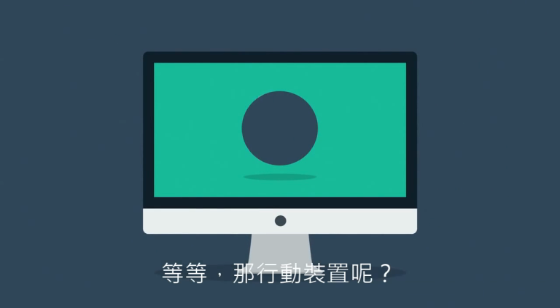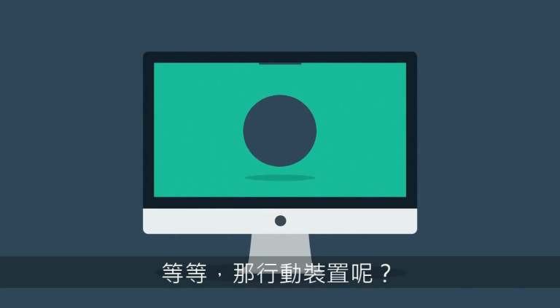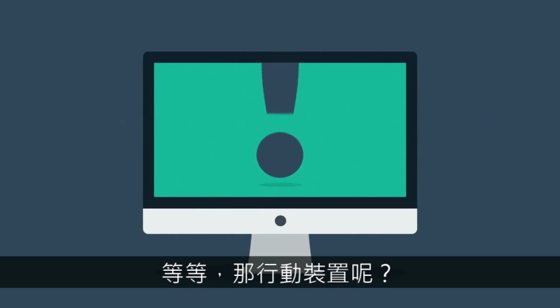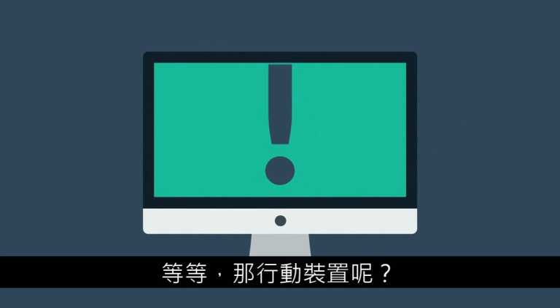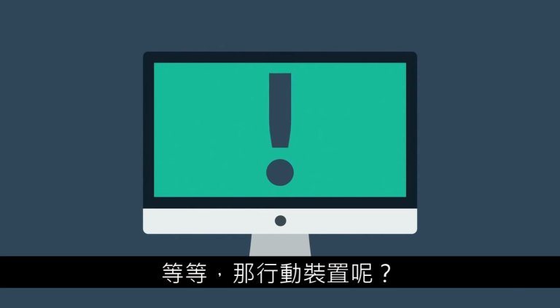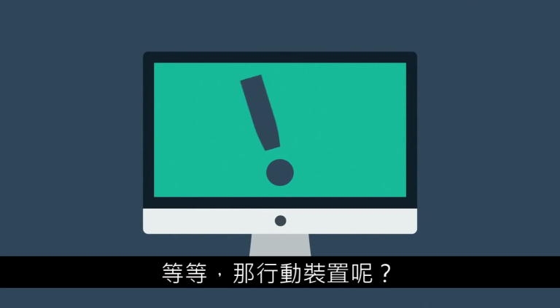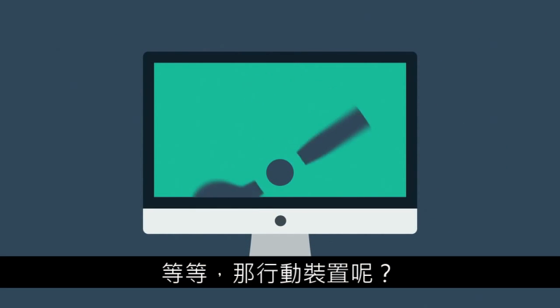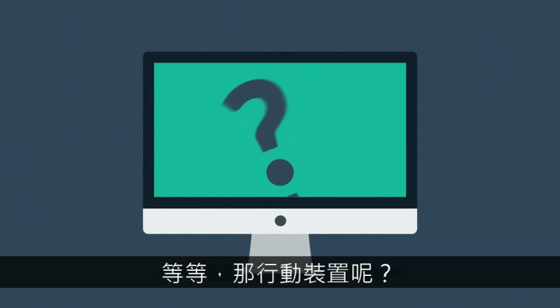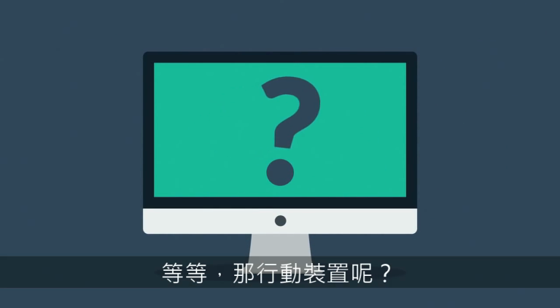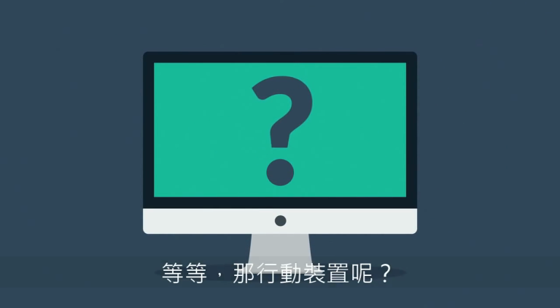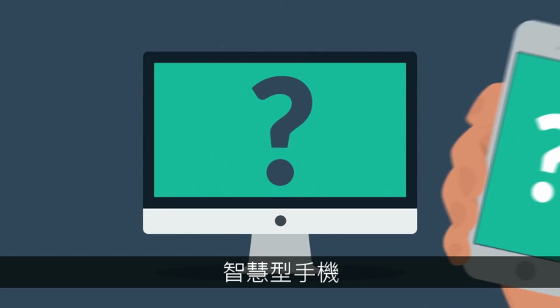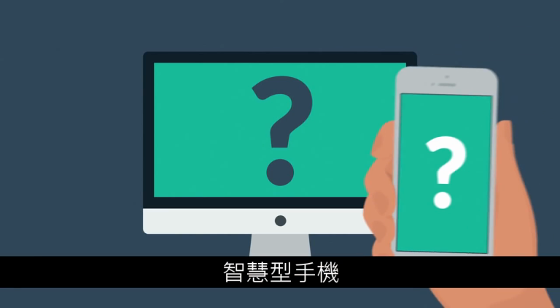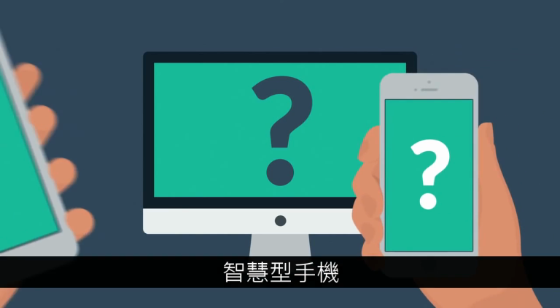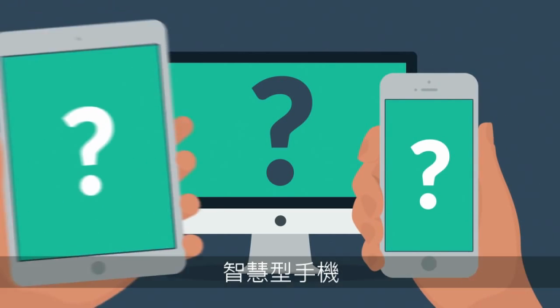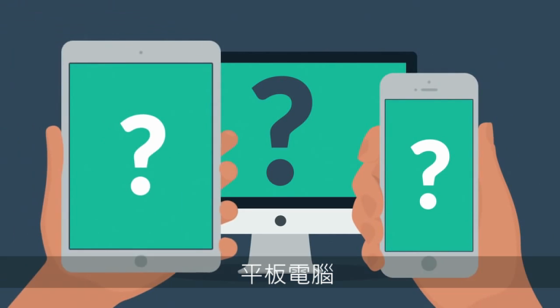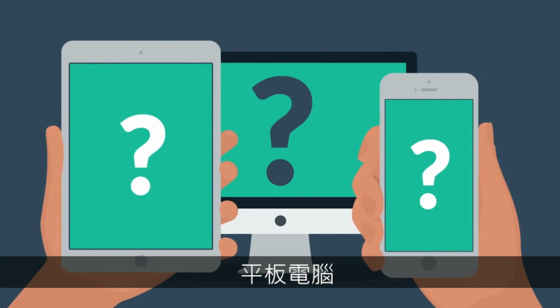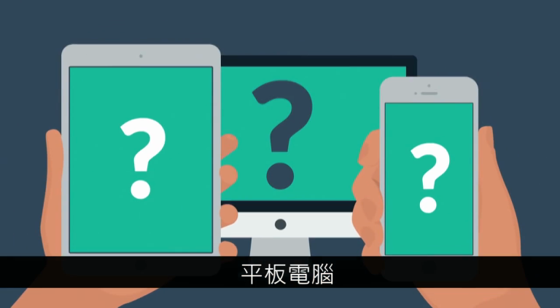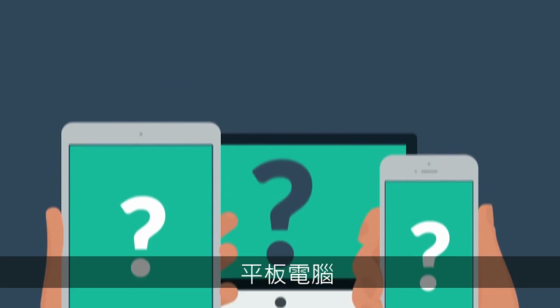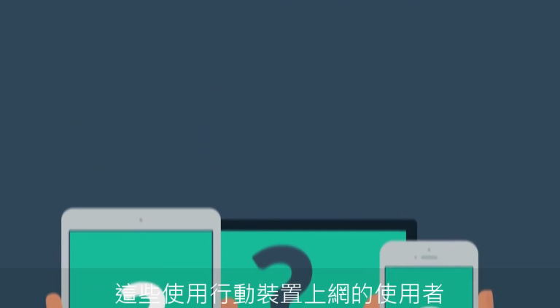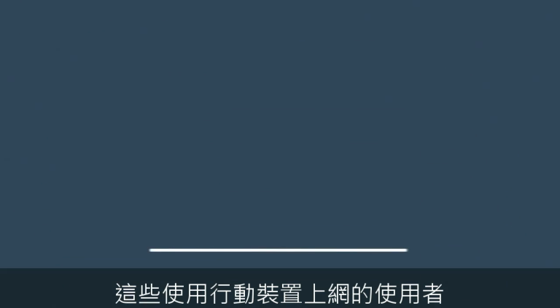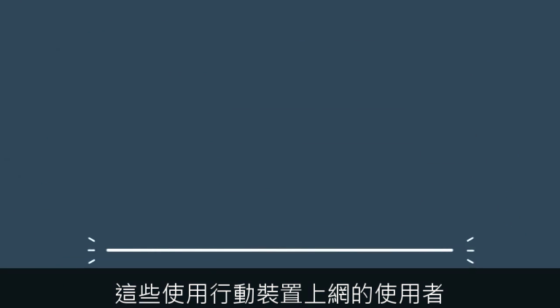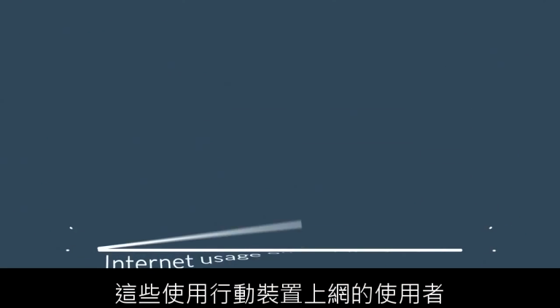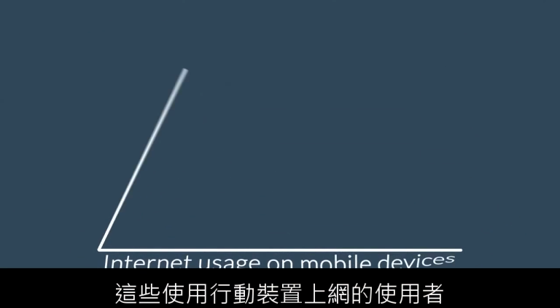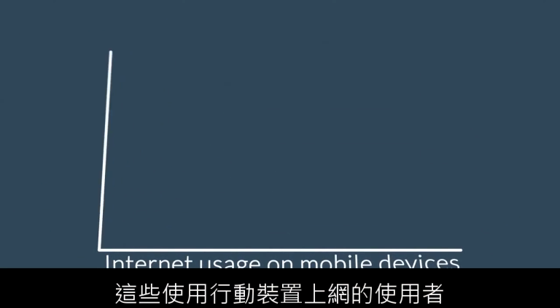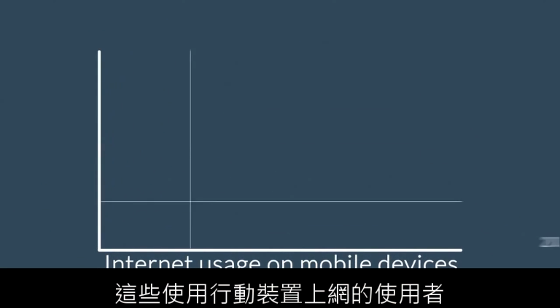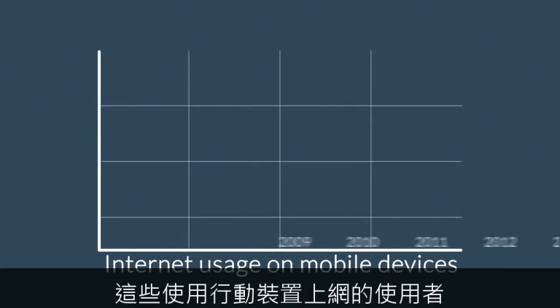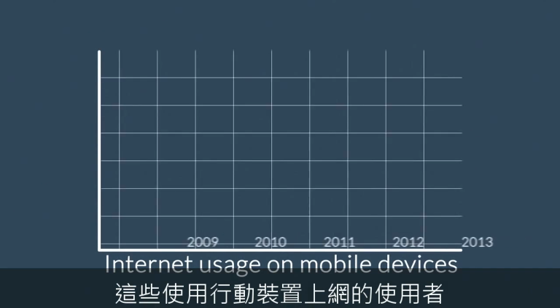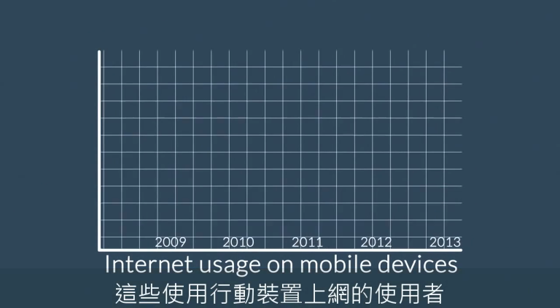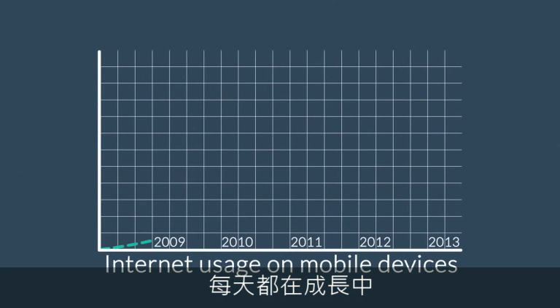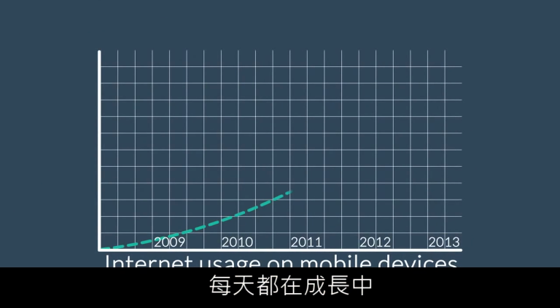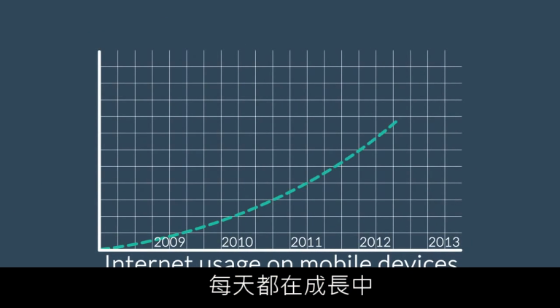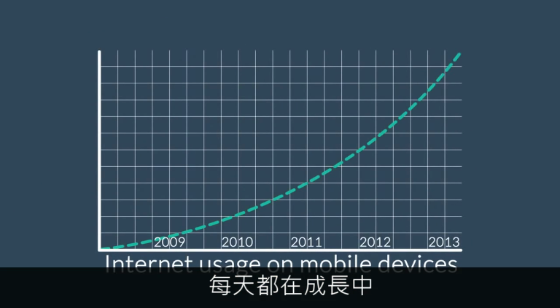But wait, how about mobile devices, smartphones, and tablets? The share of internet usage on these devices is growing every day.